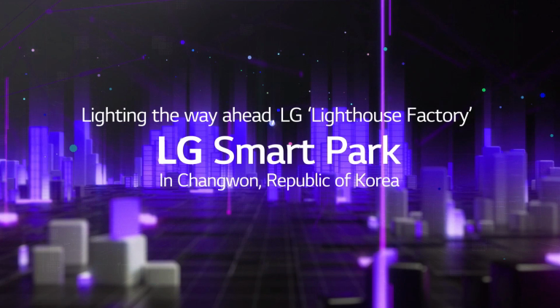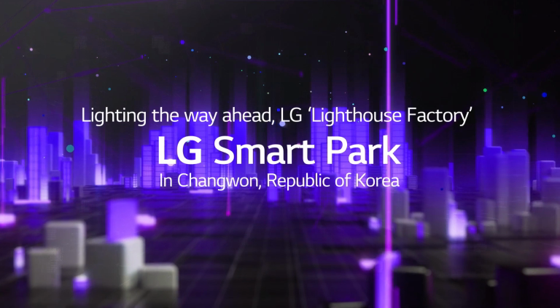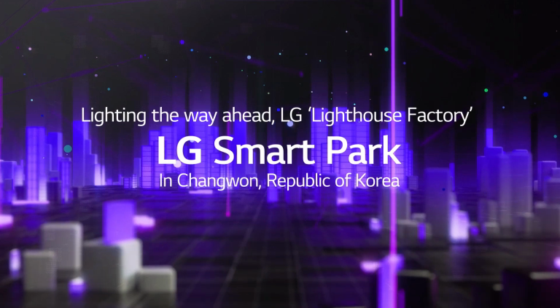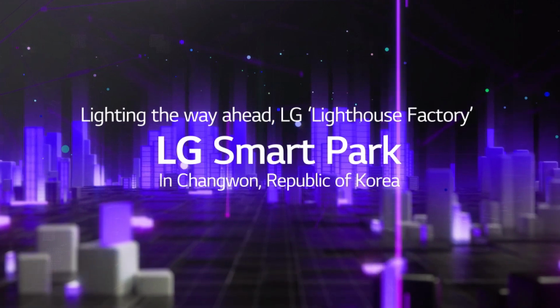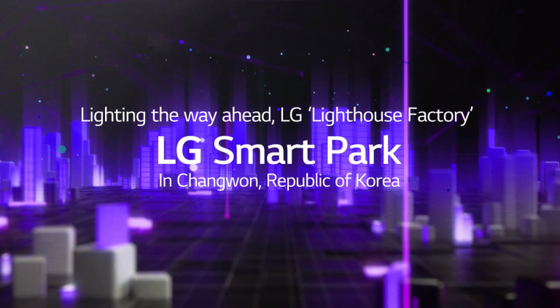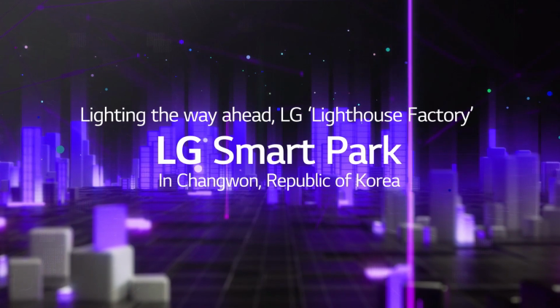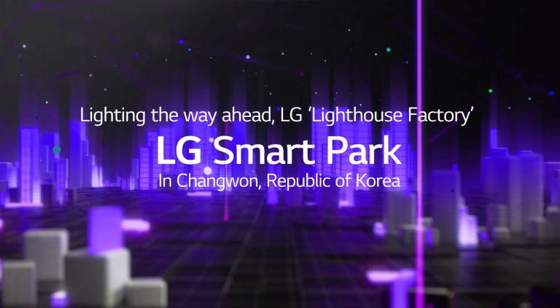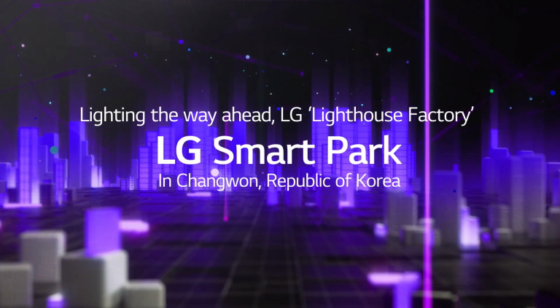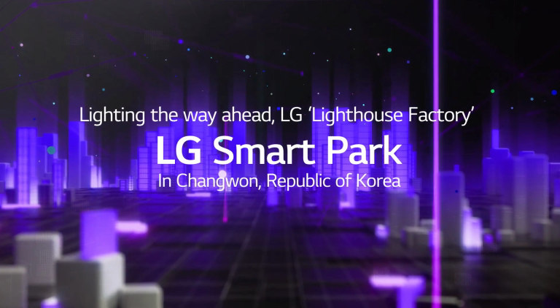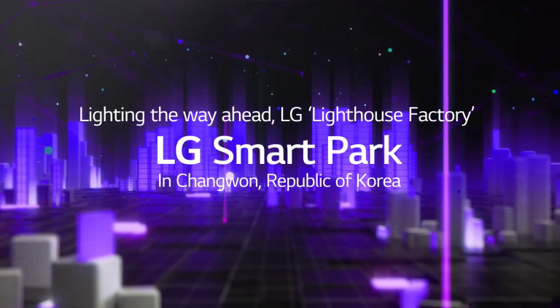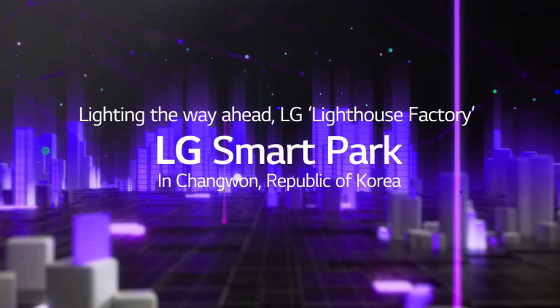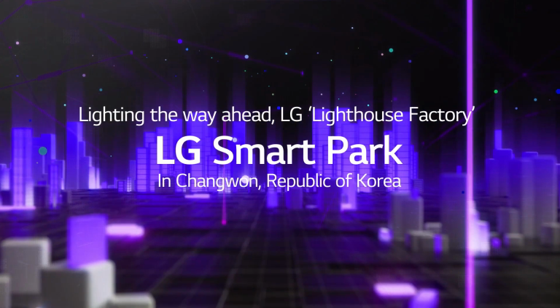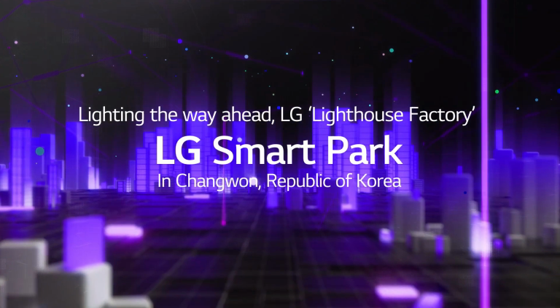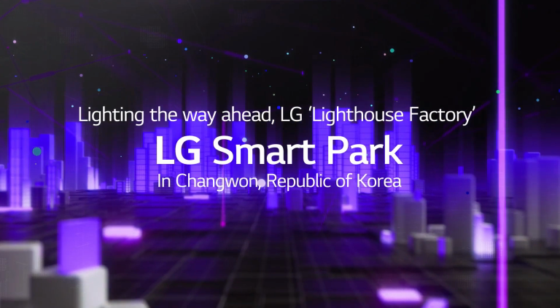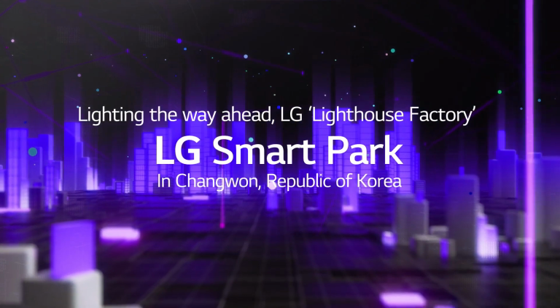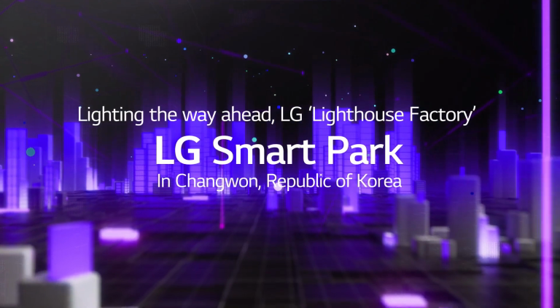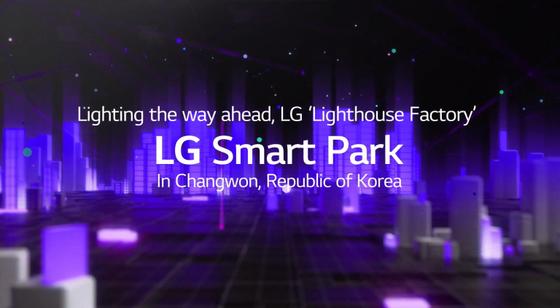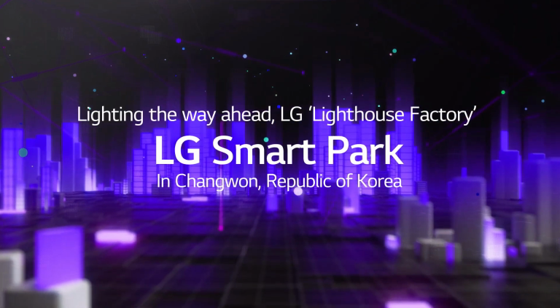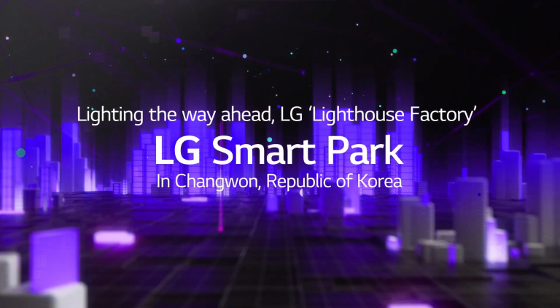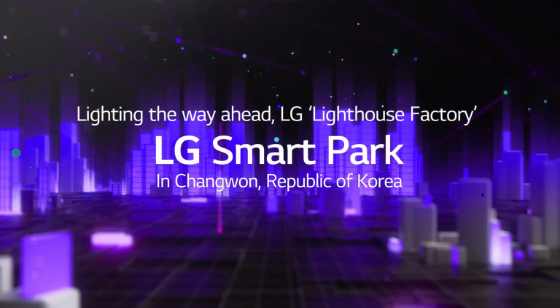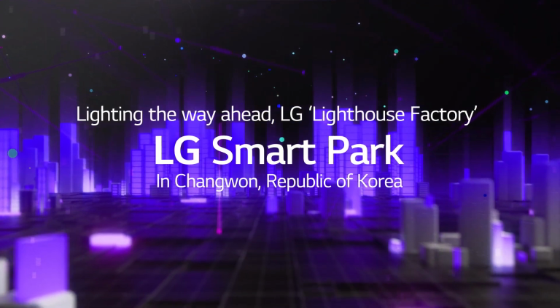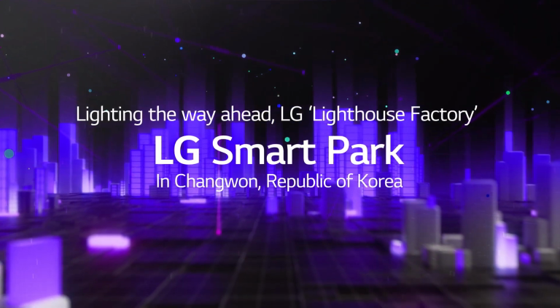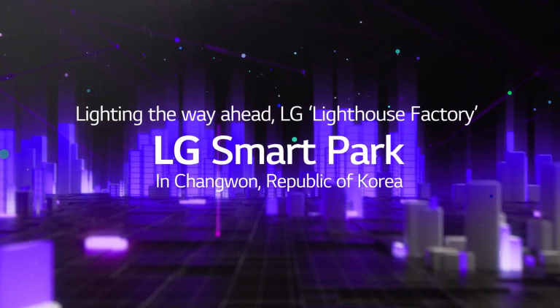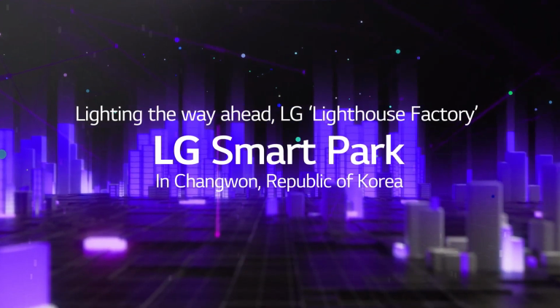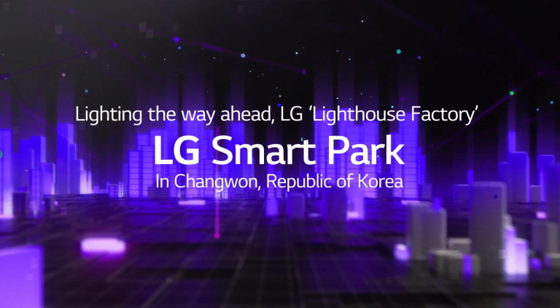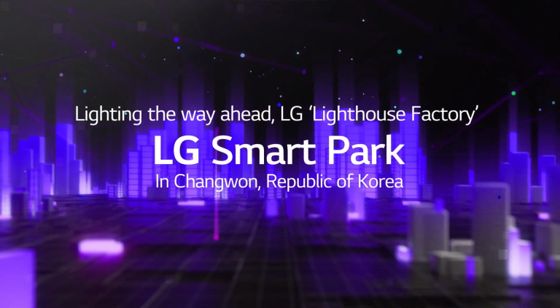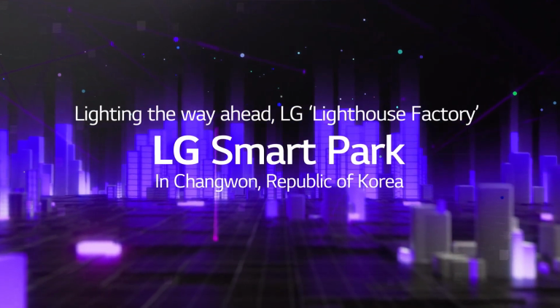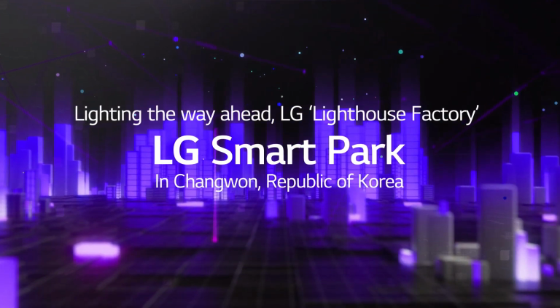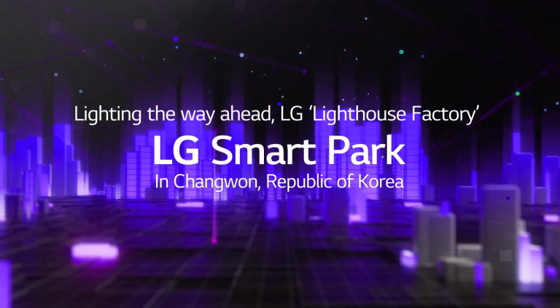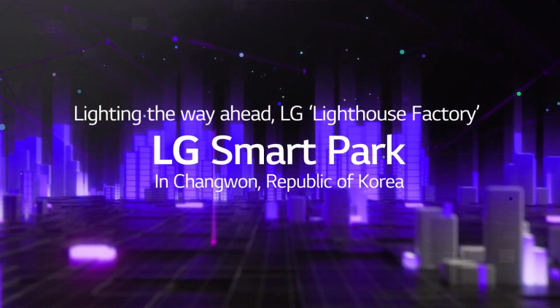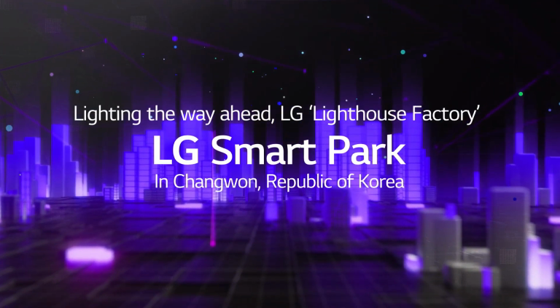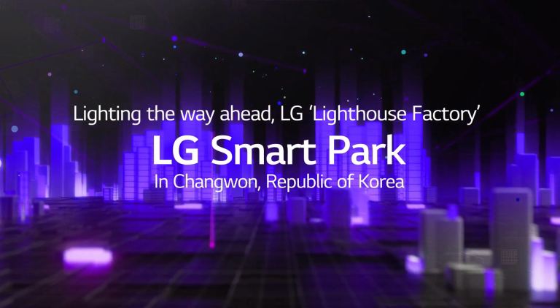Lighting the Way Ahead: LG's Lighthouse Factory — LG Smart Park in Changwon.